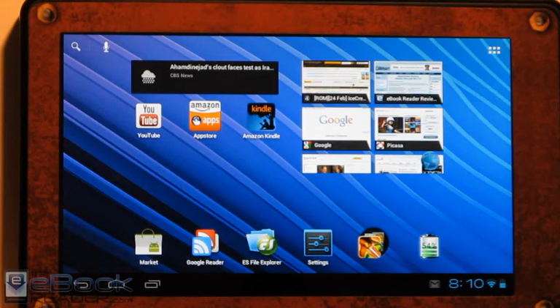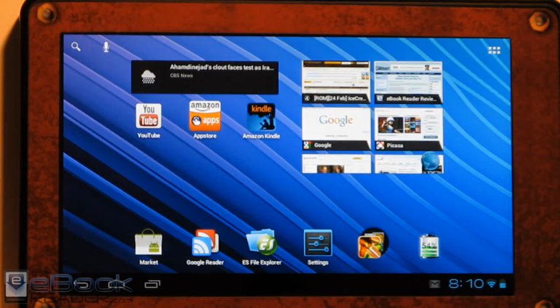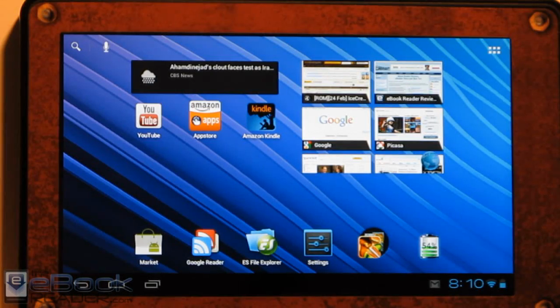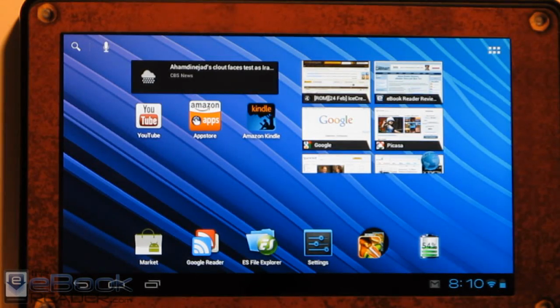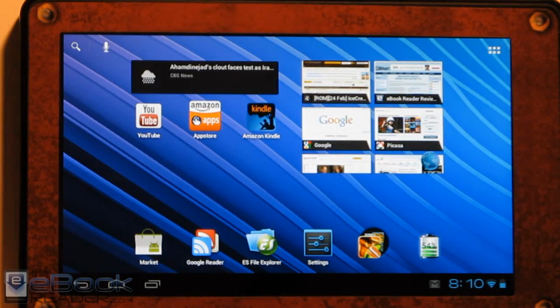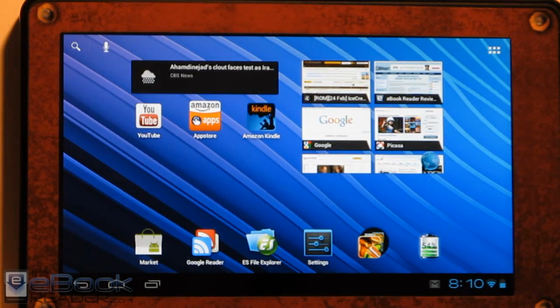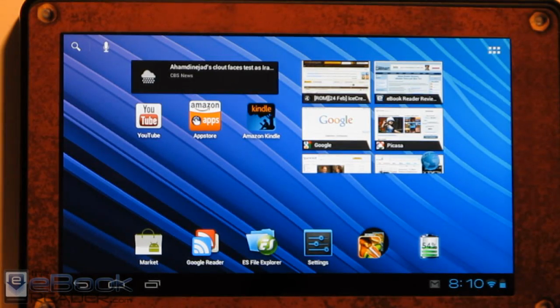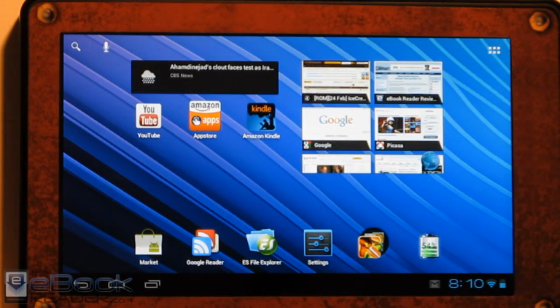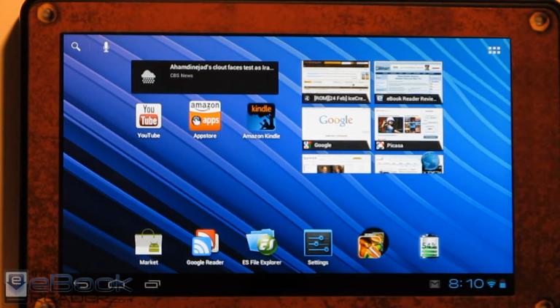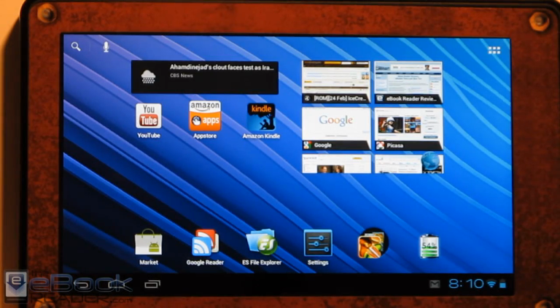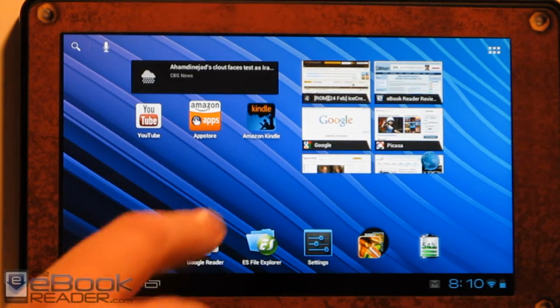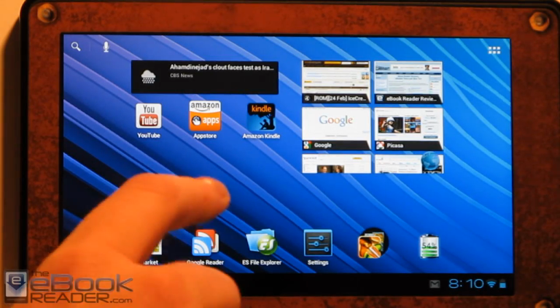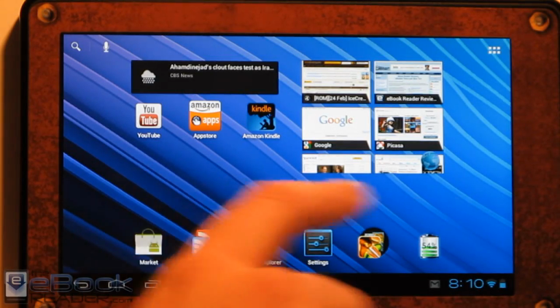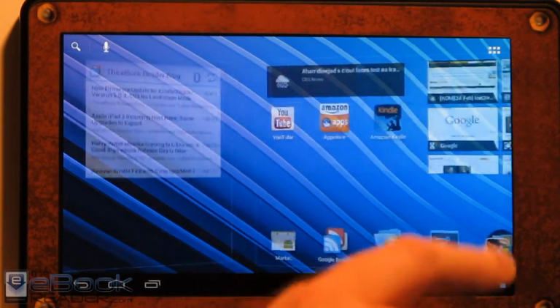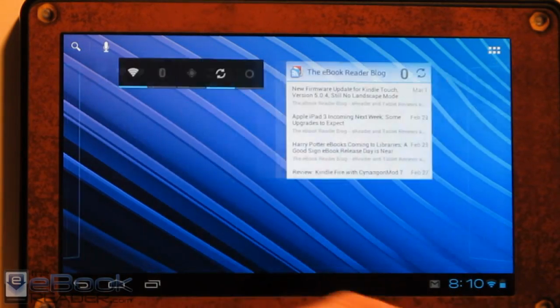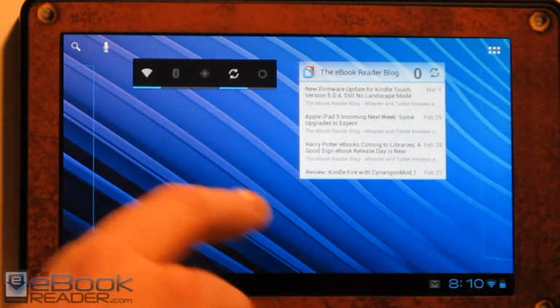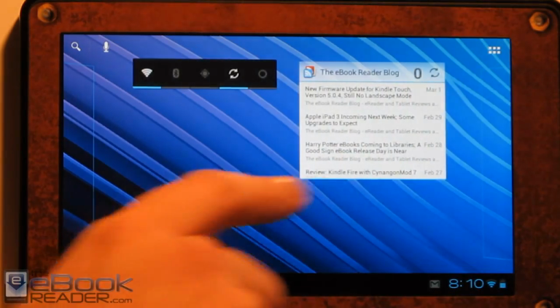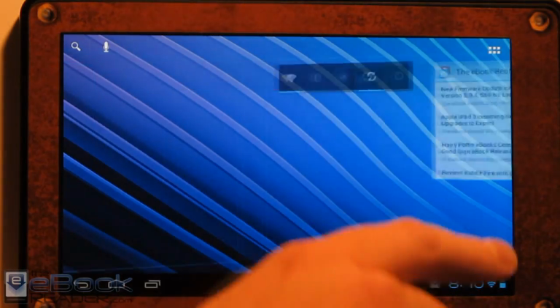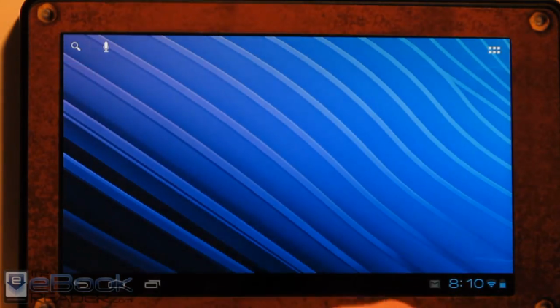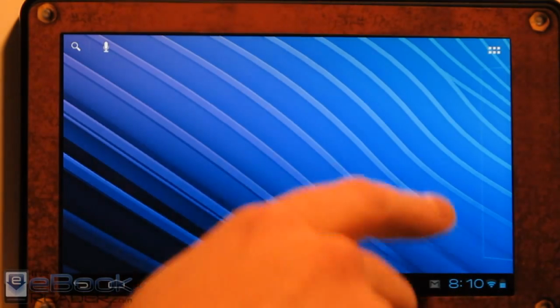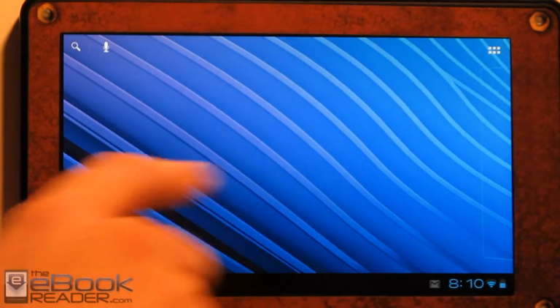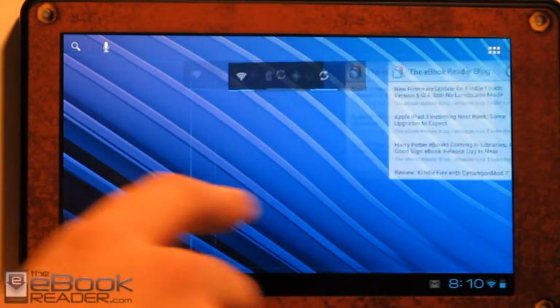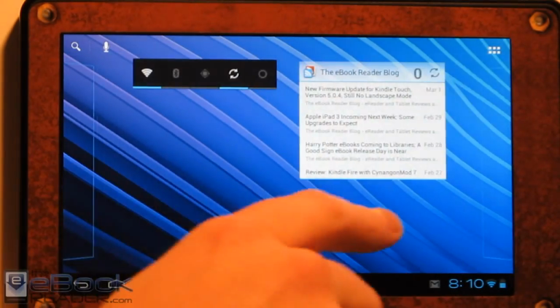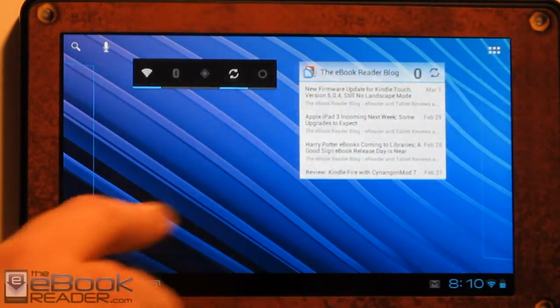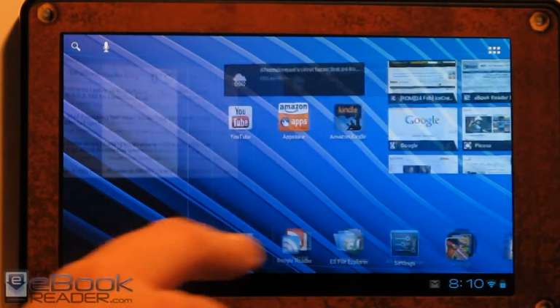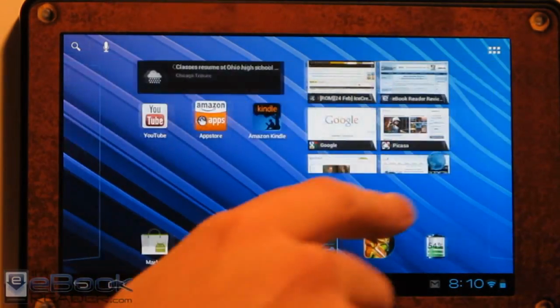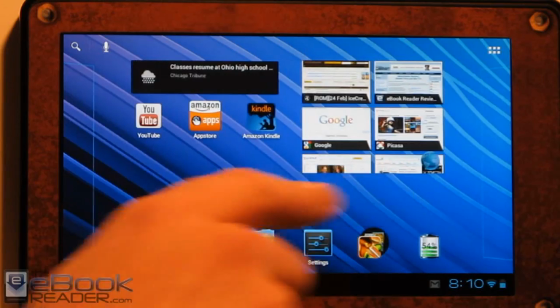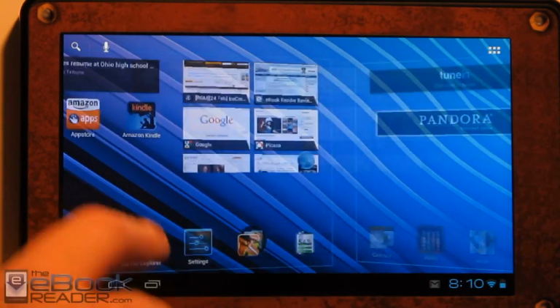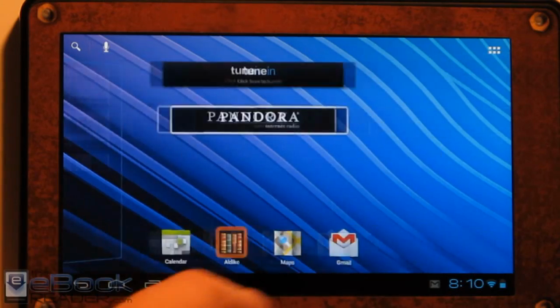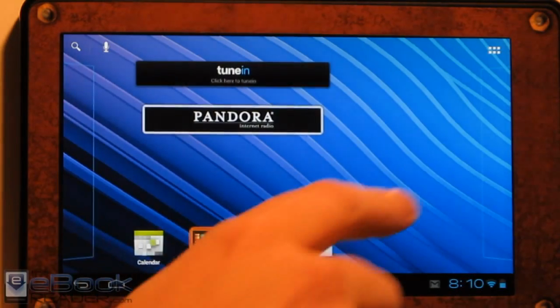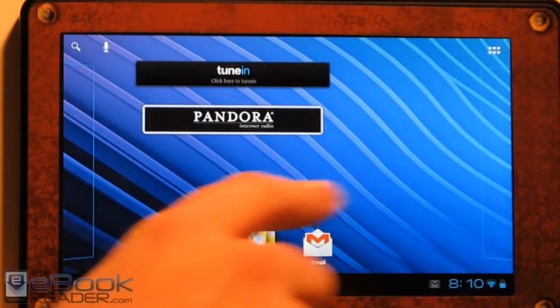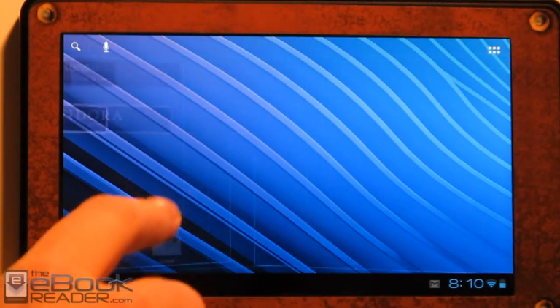Hi everyone, this is Nathan with theebookreader.com. For this video review, I'm going to give you guys a look at Android 4.0 on the Kindle Fire.